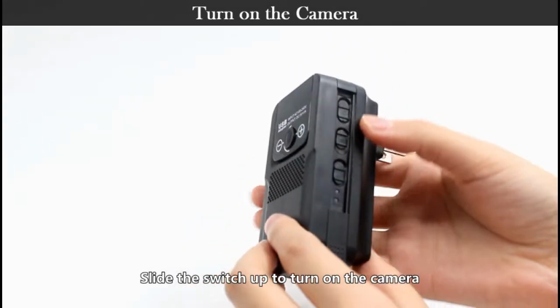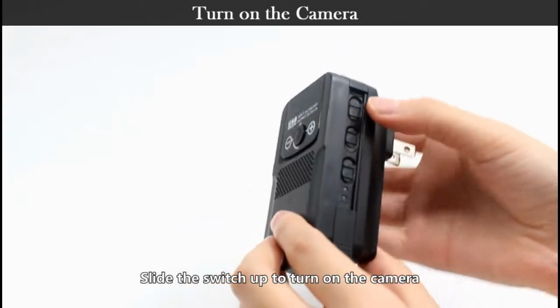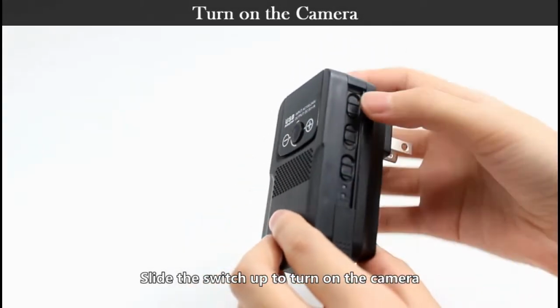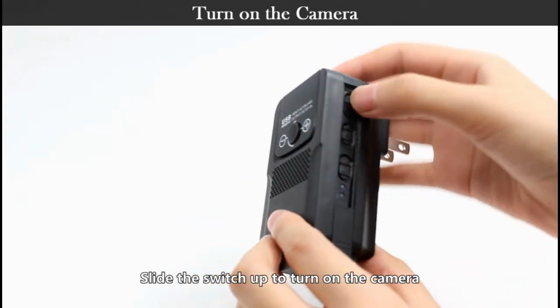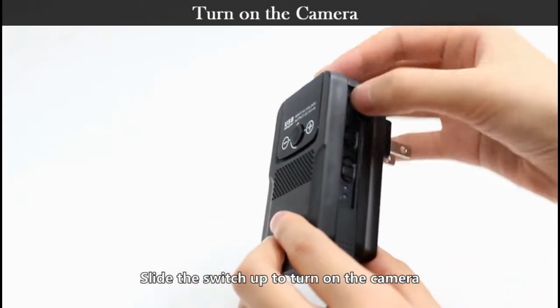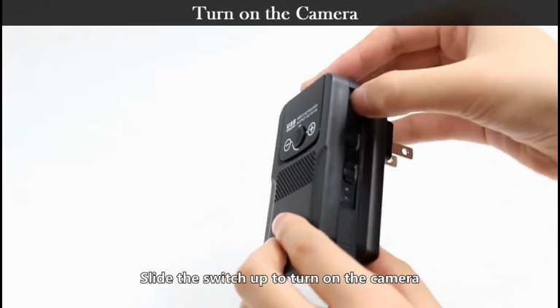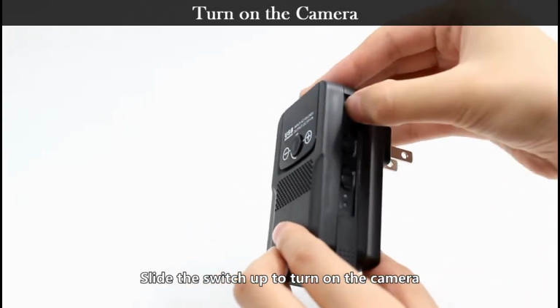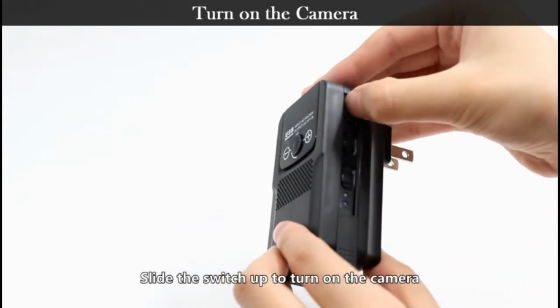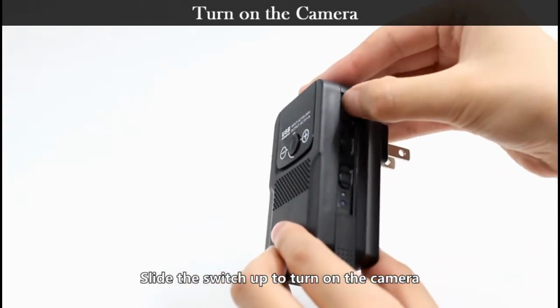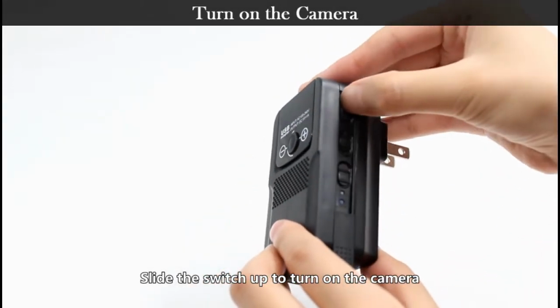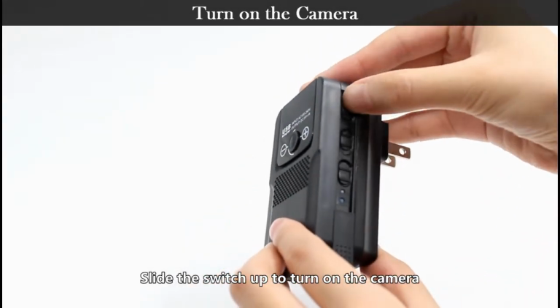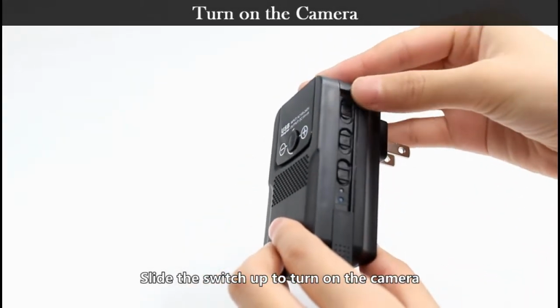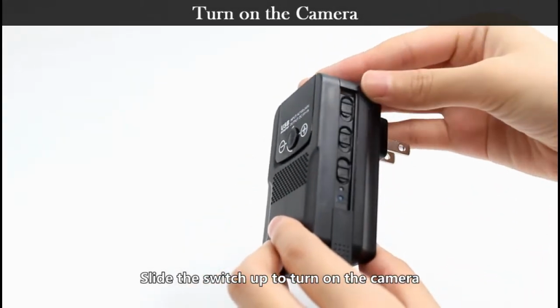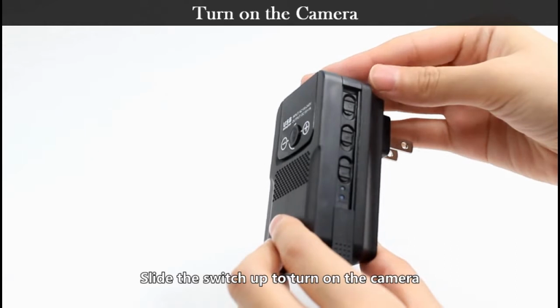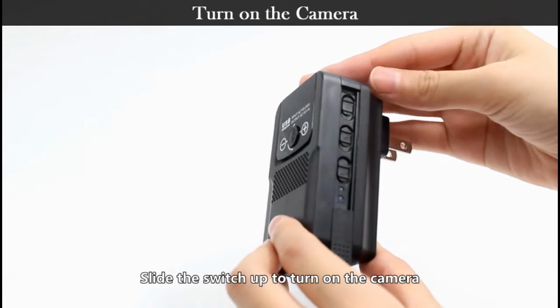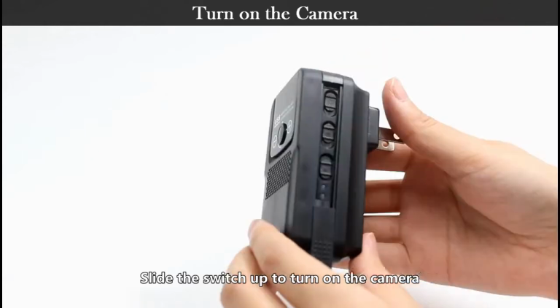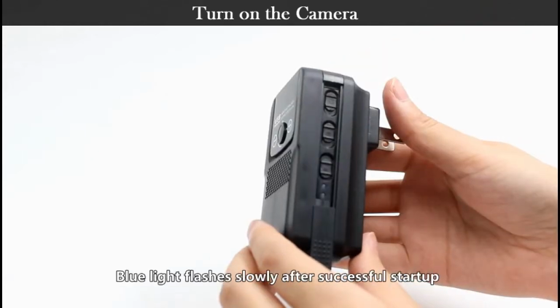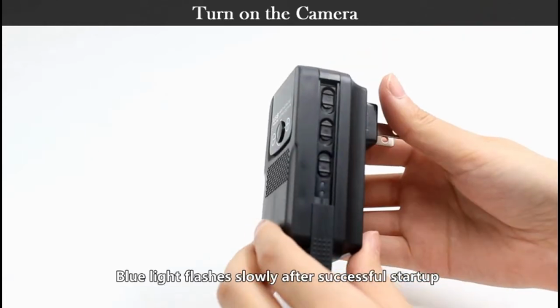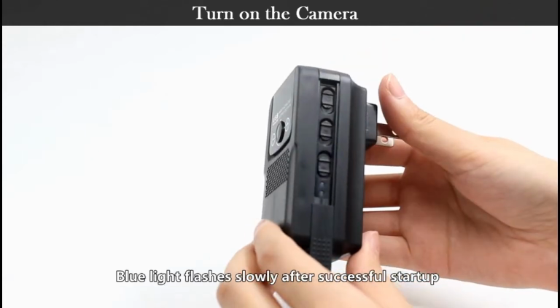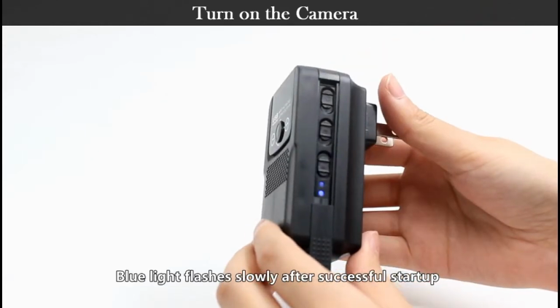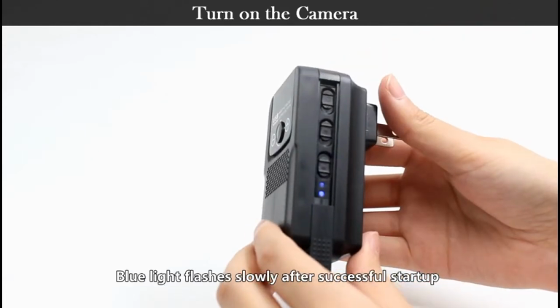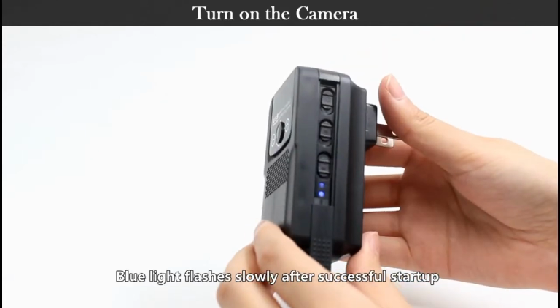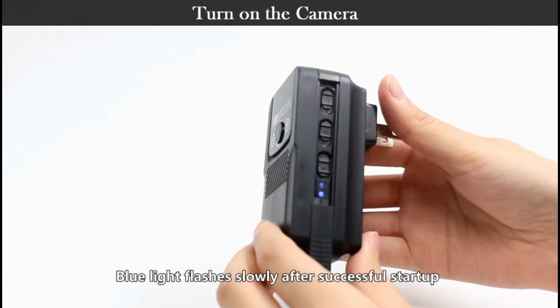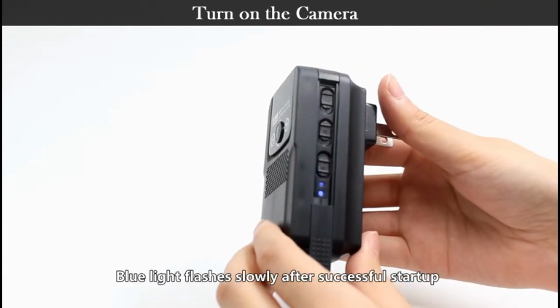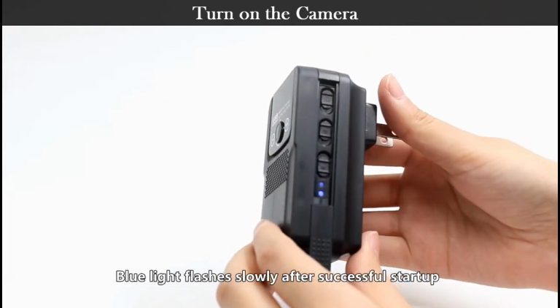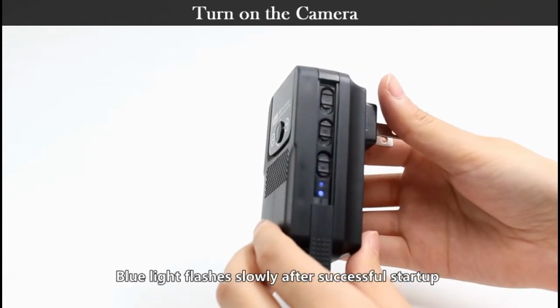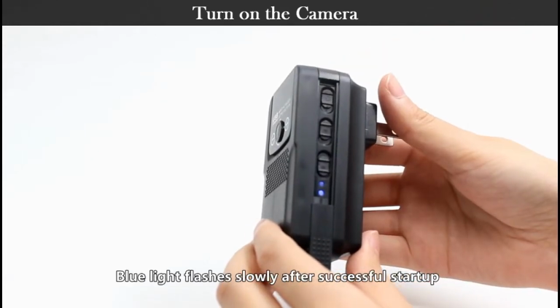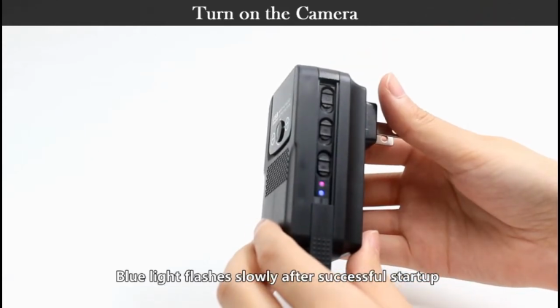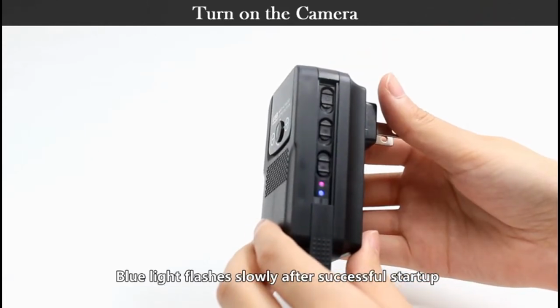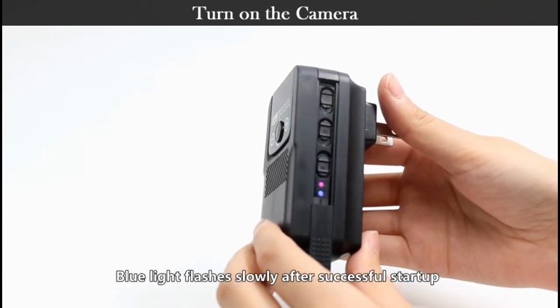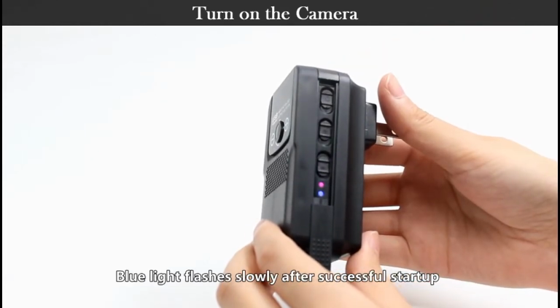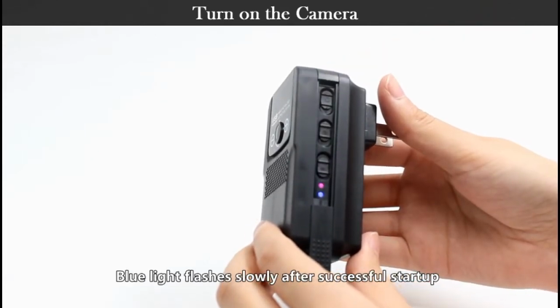Slide the switch up to turn on the camera. The blue light flashes slowly after a successful startup.